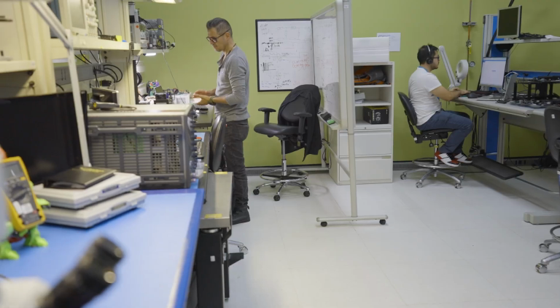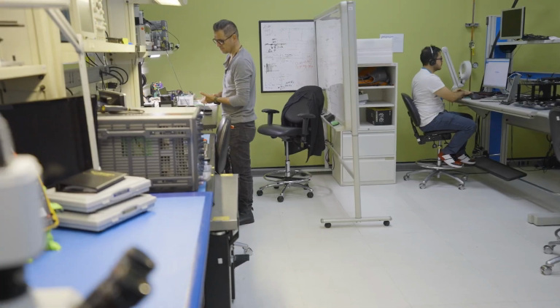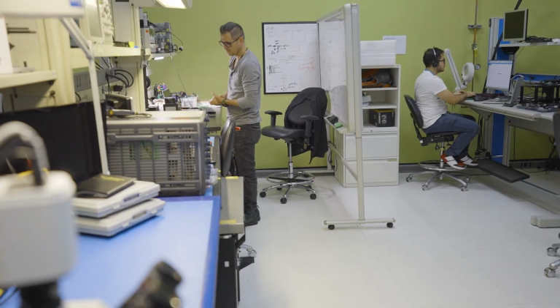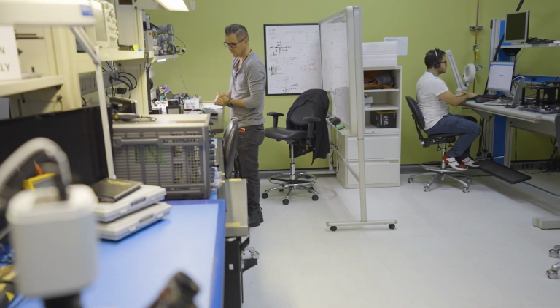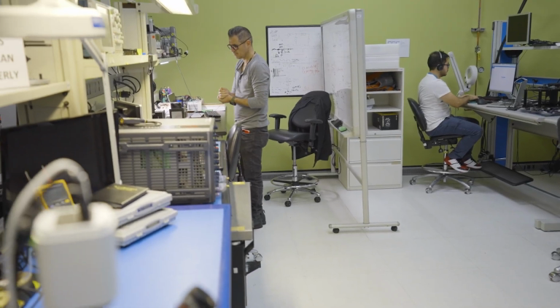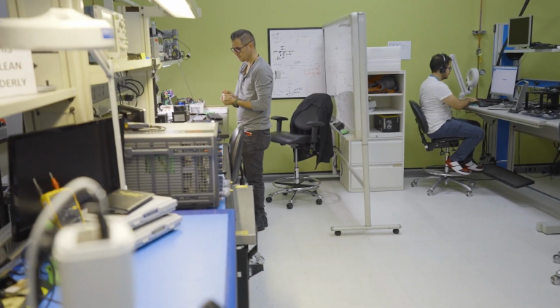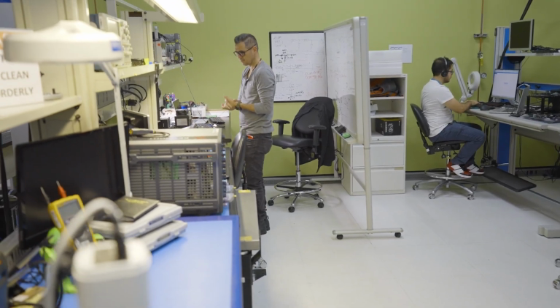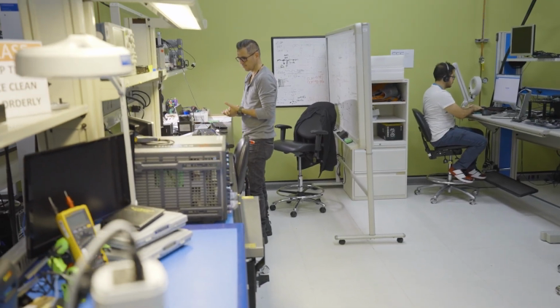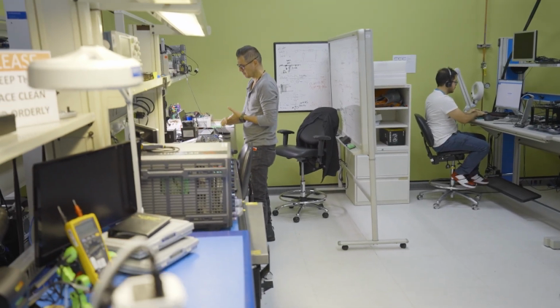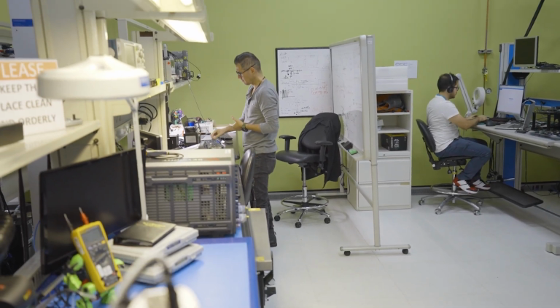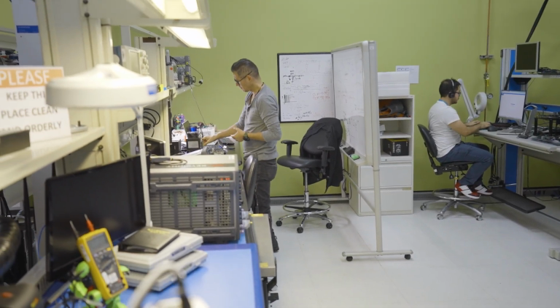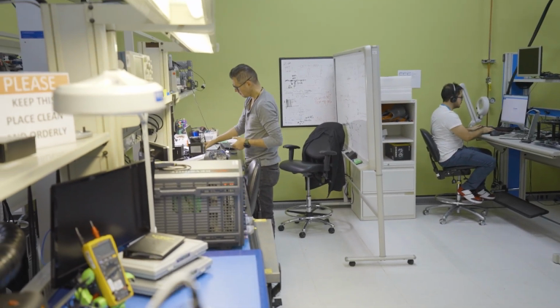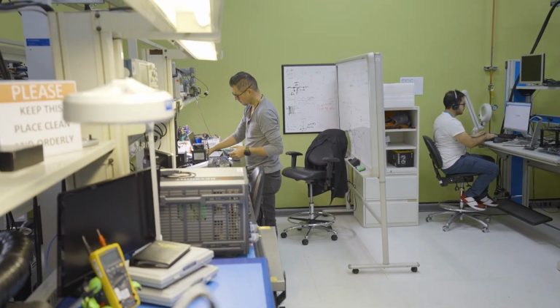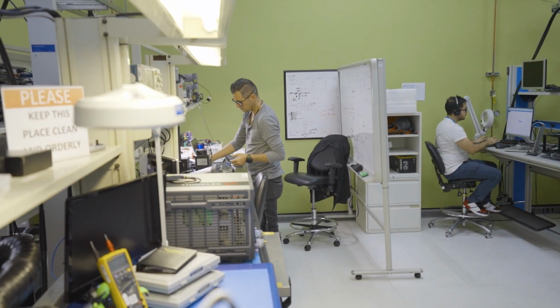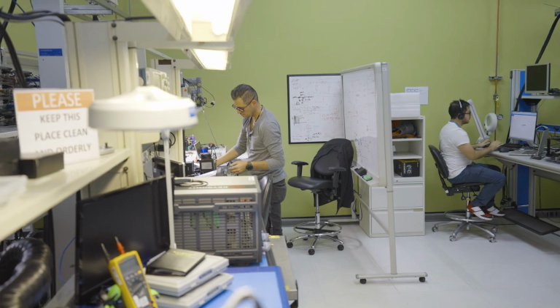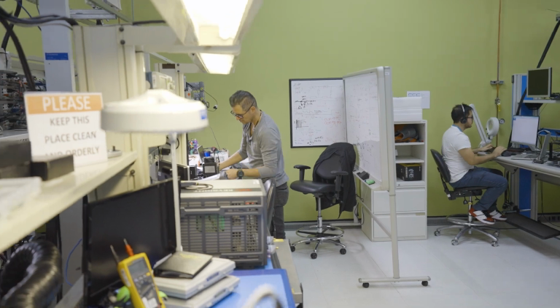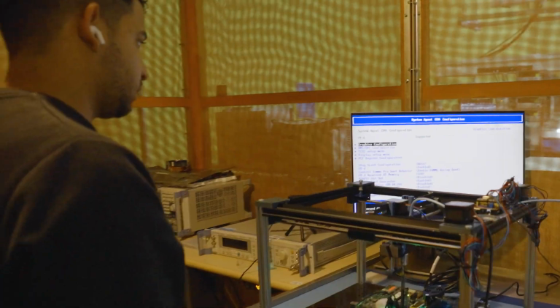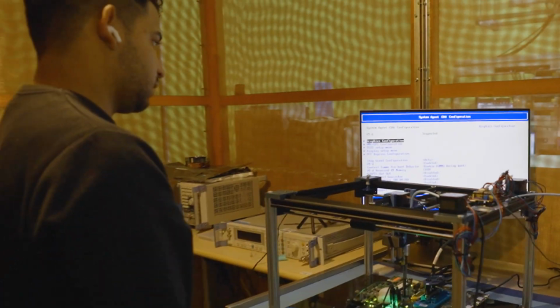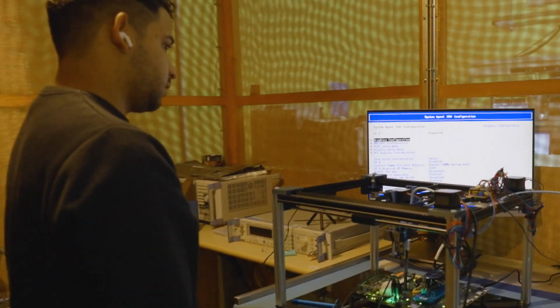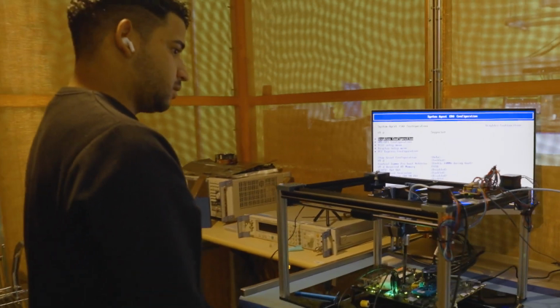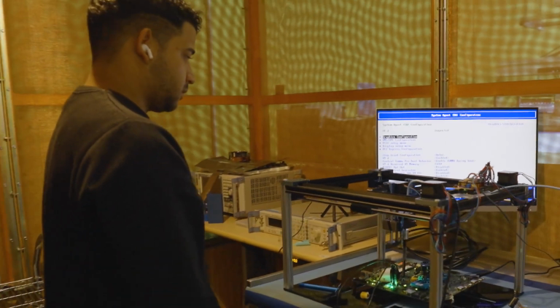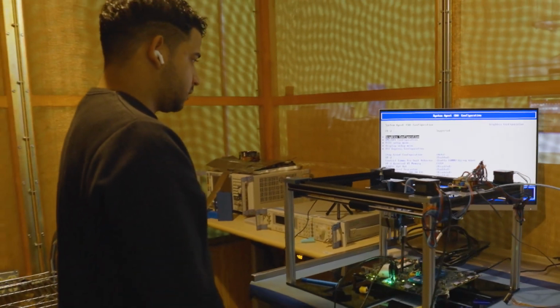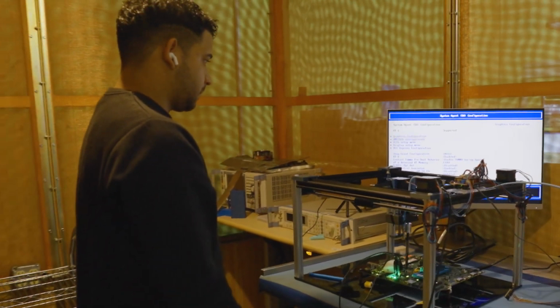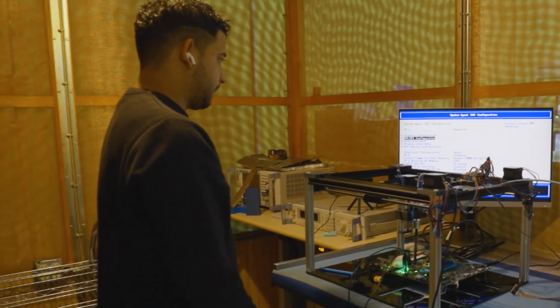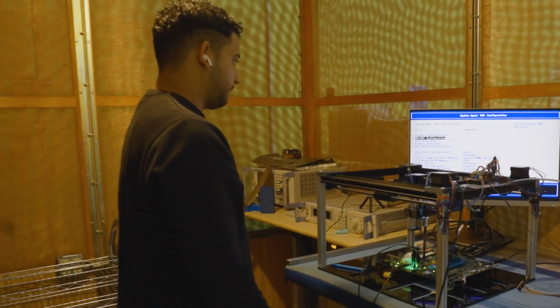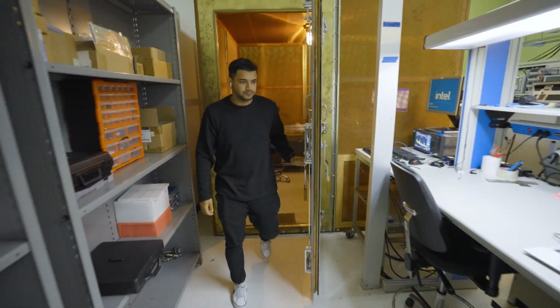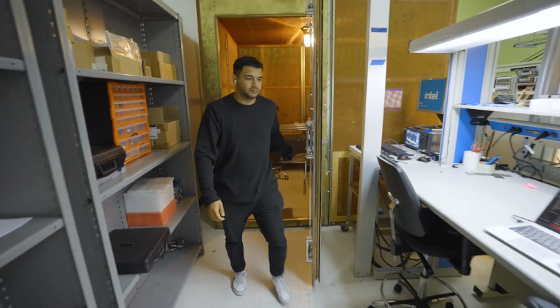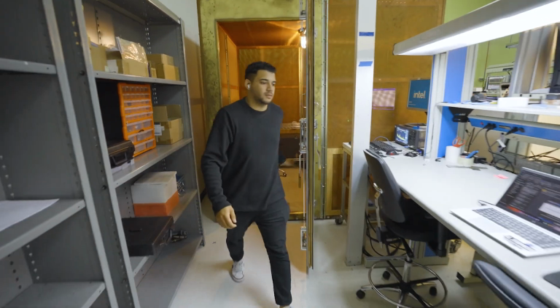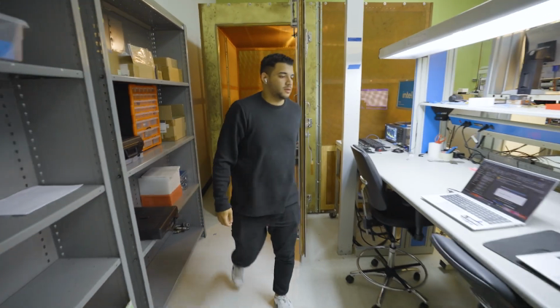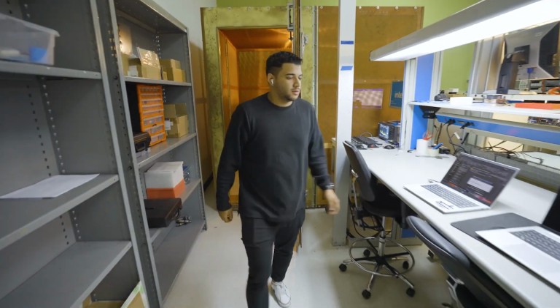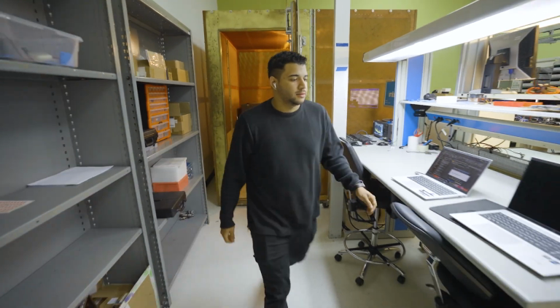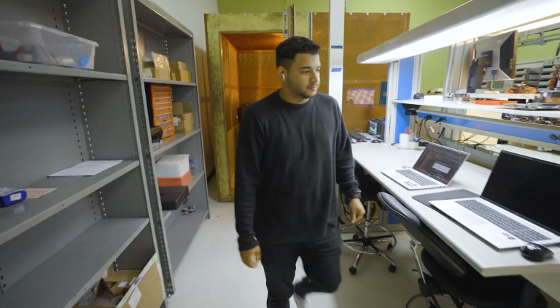The Client Computing Group Lab includes more than 100 analog, hardware, software, thermal, and mechanical engineers overseeing the design of PC systems and platforms.